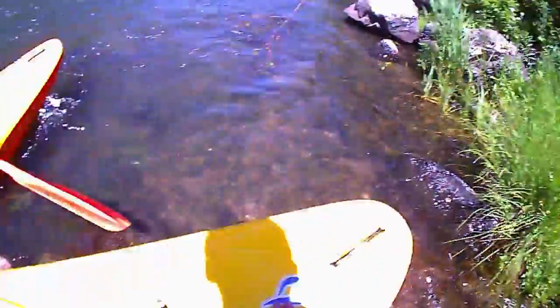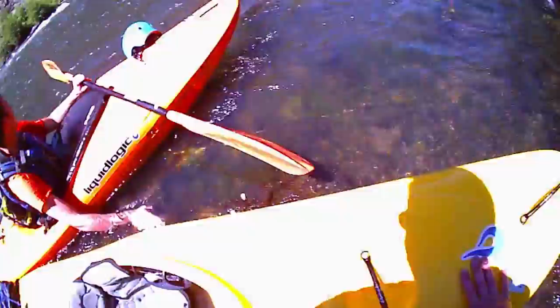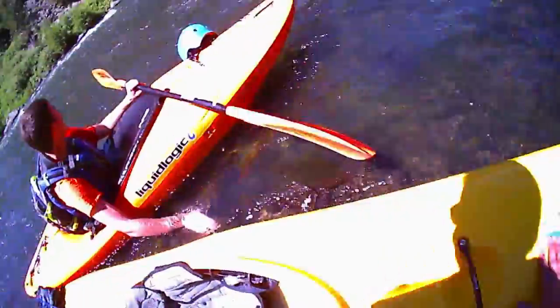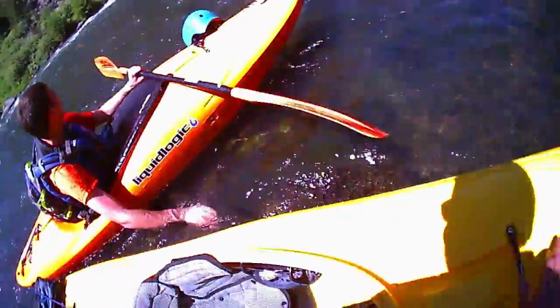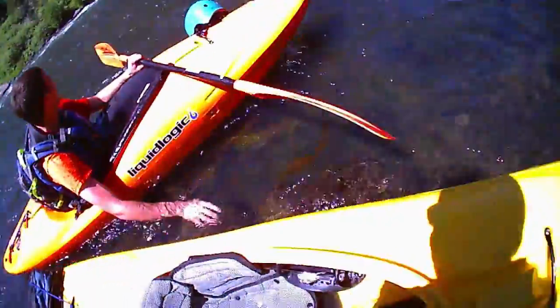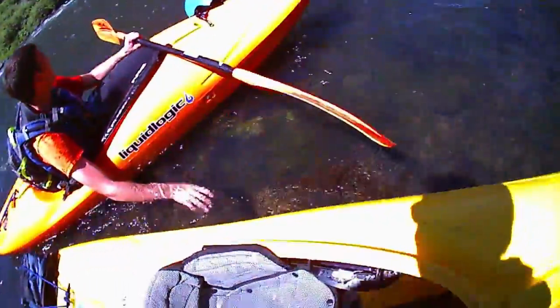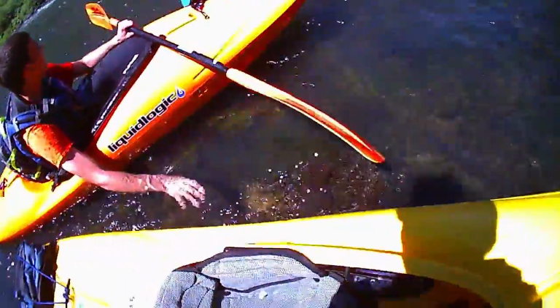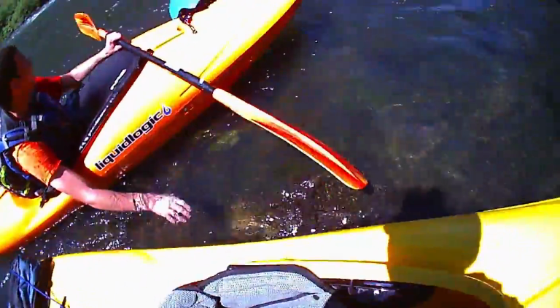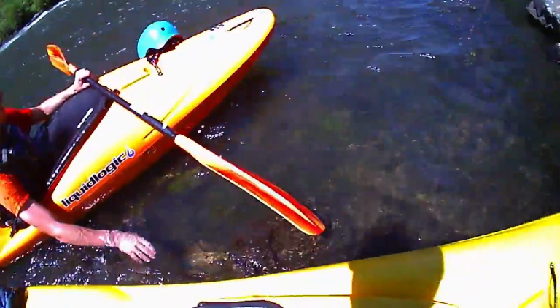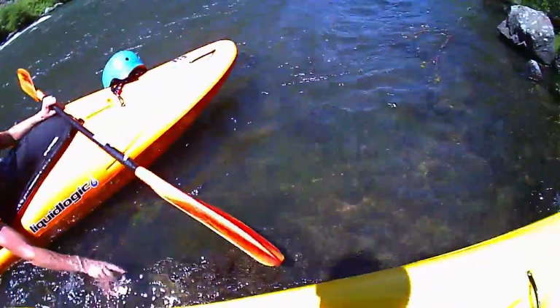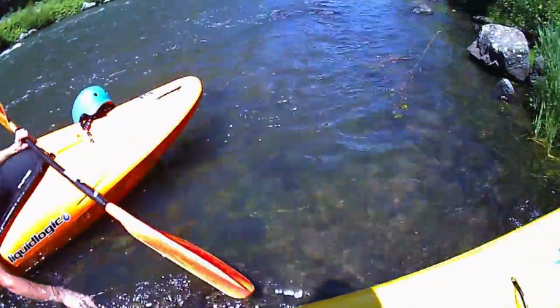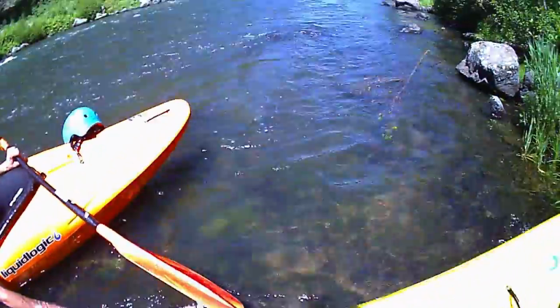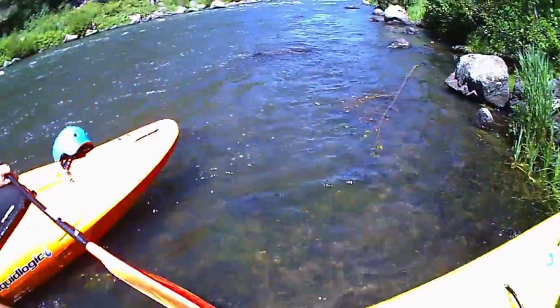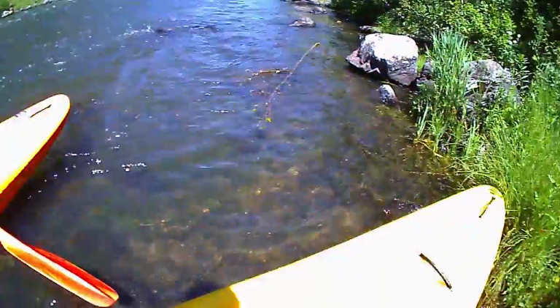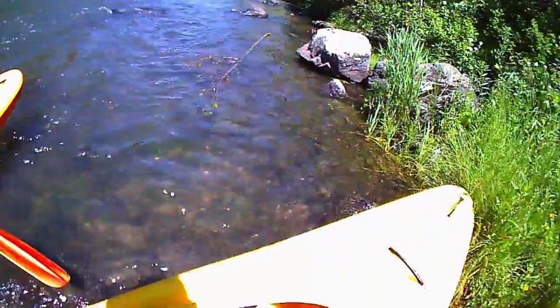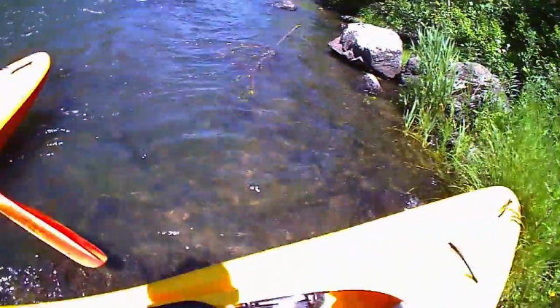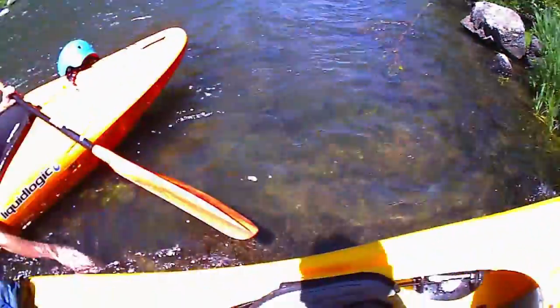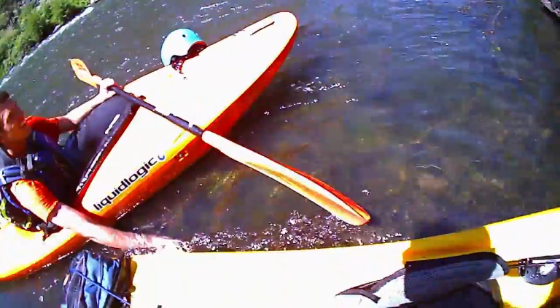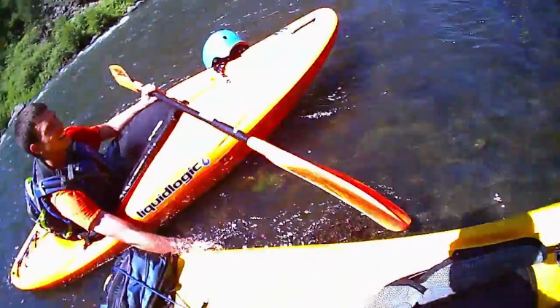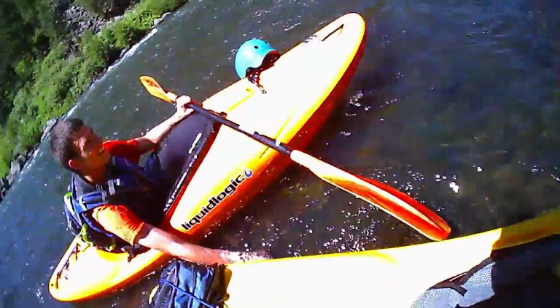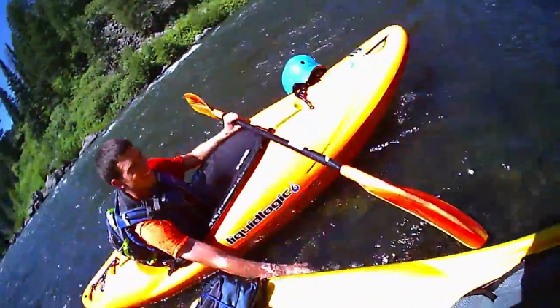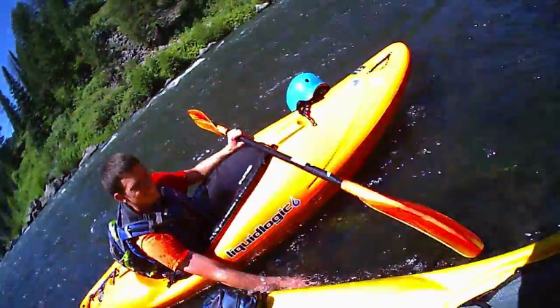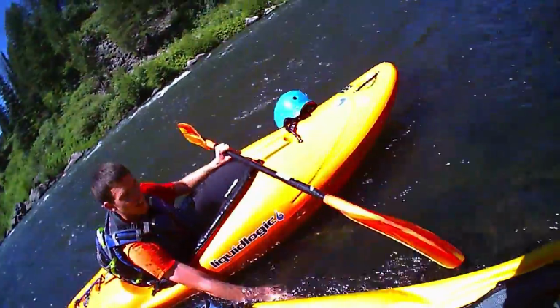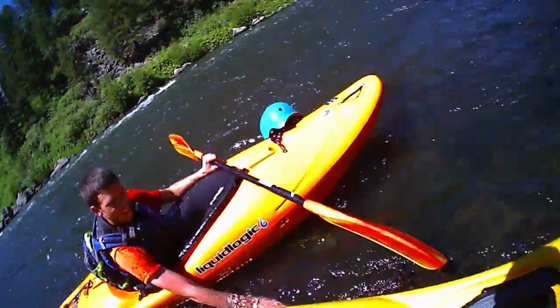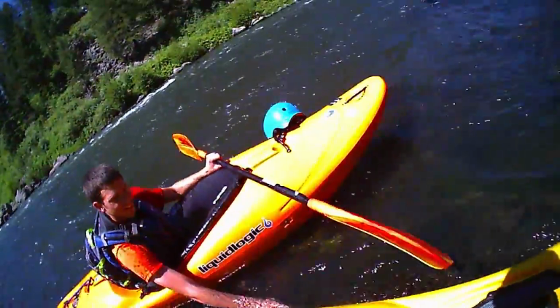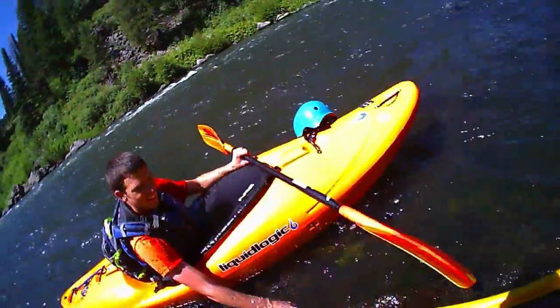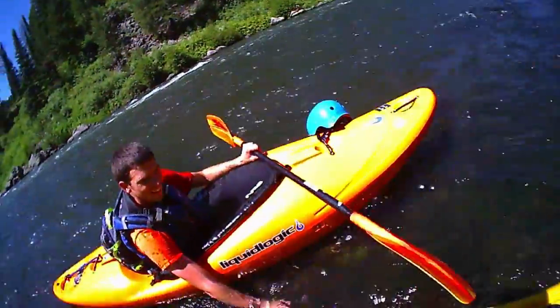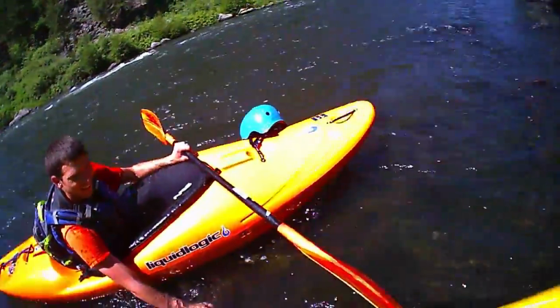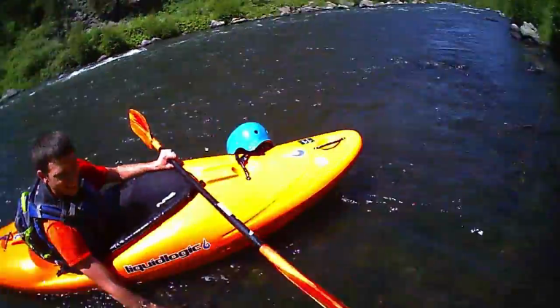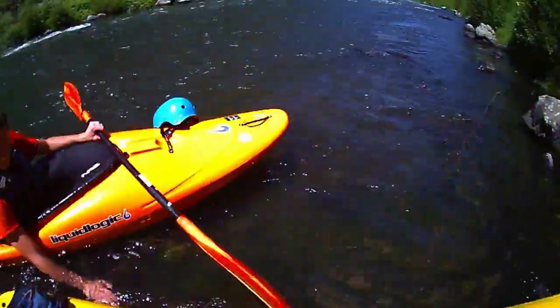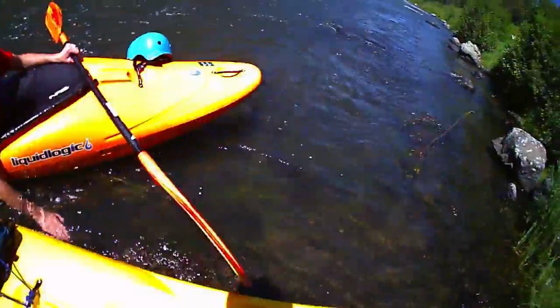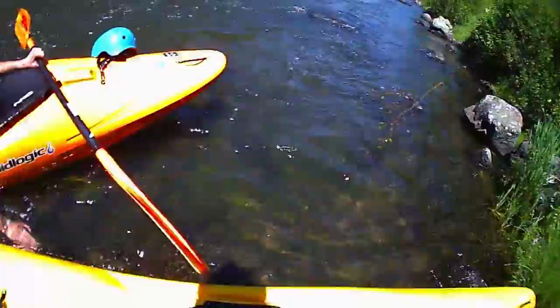What if we started out... these things are real tippy, so you try to paddle downstream and then you go...